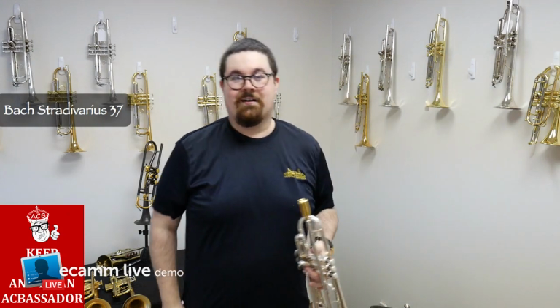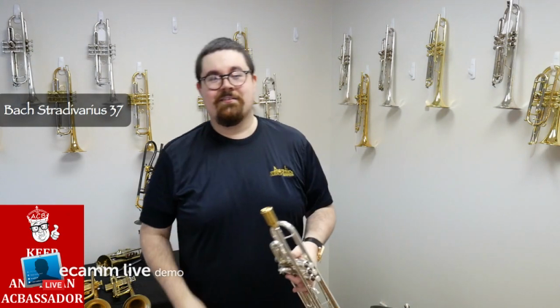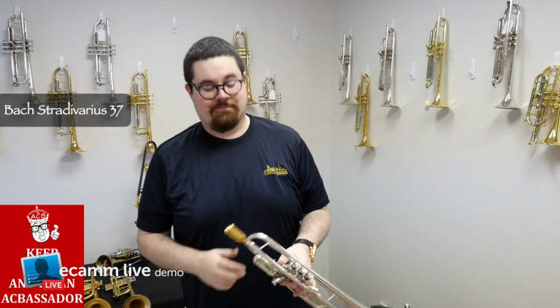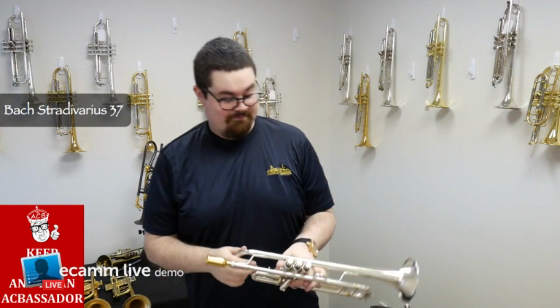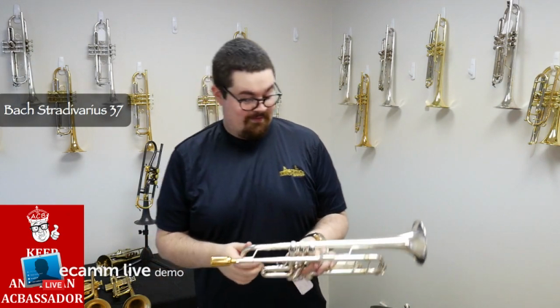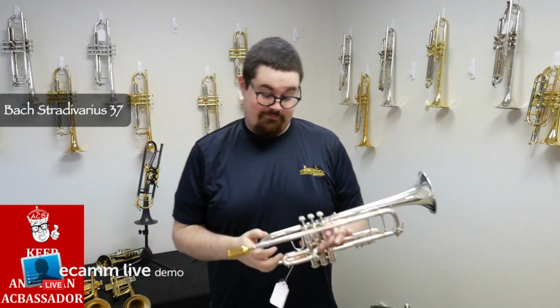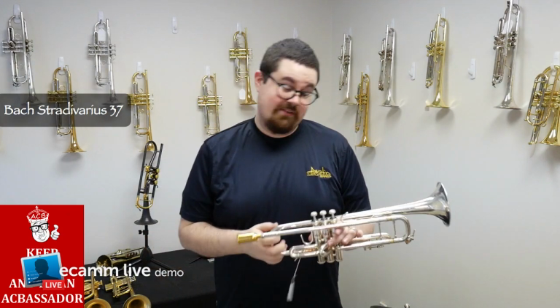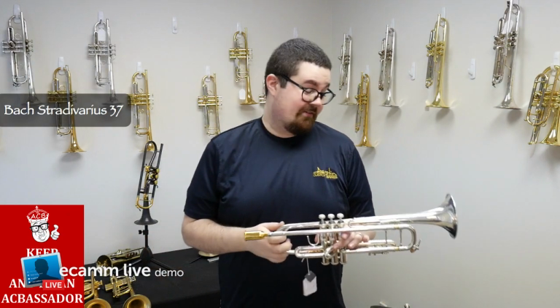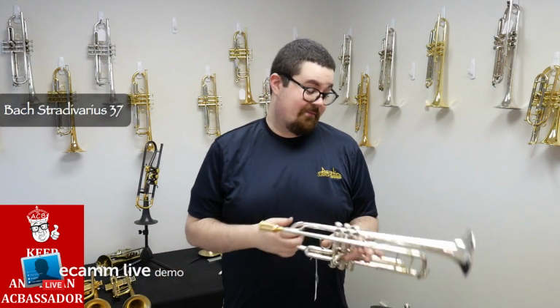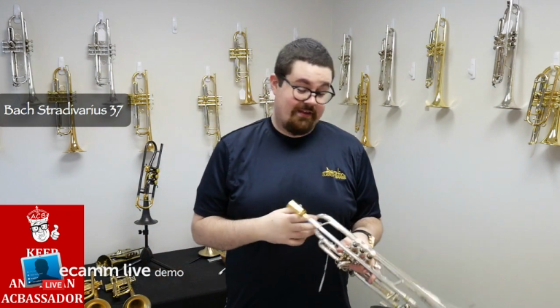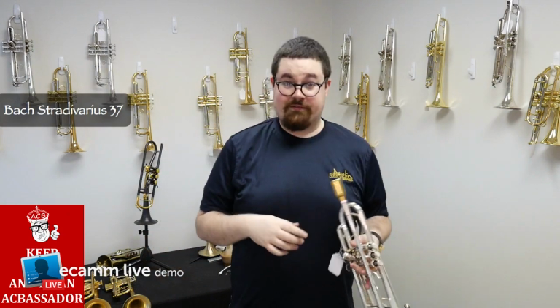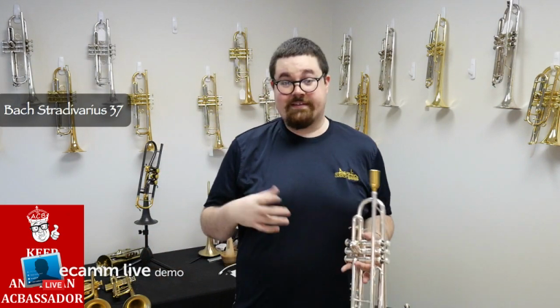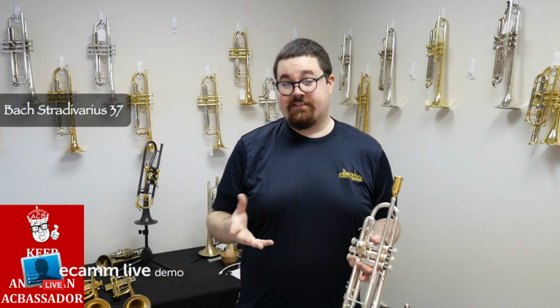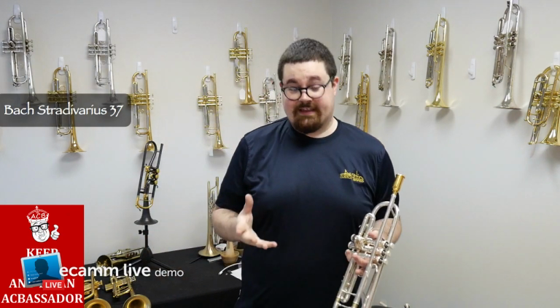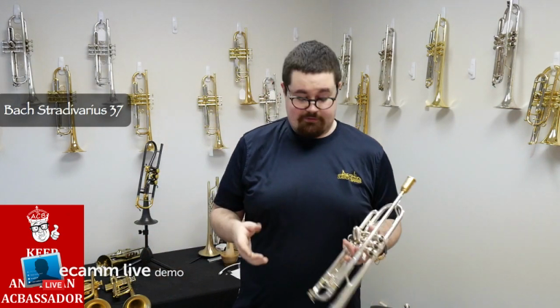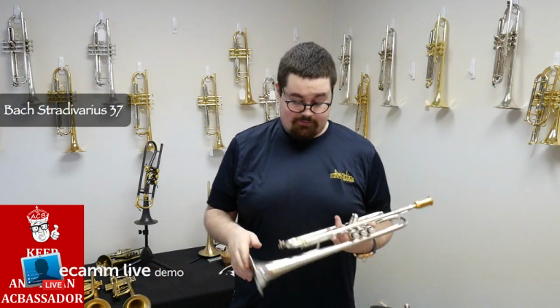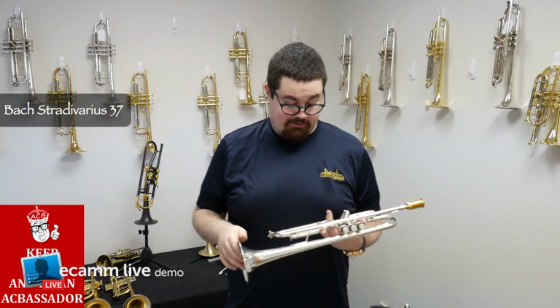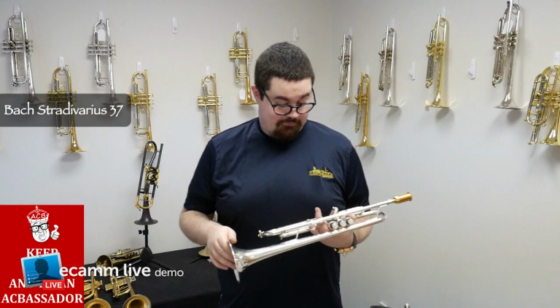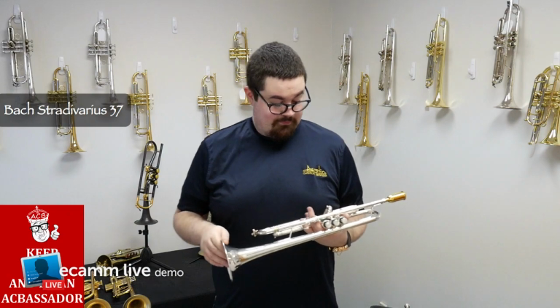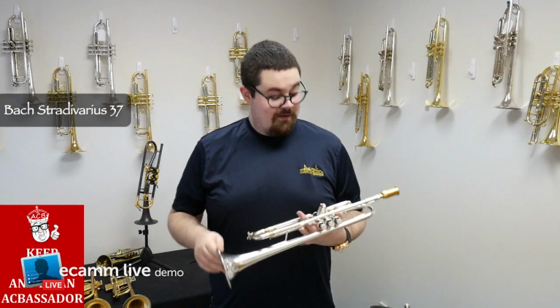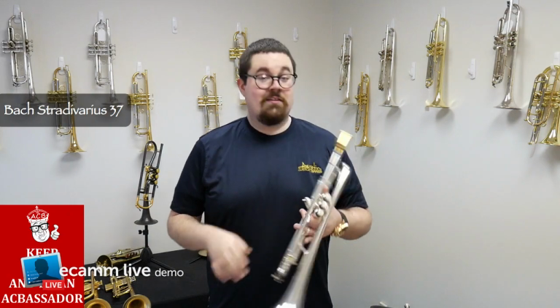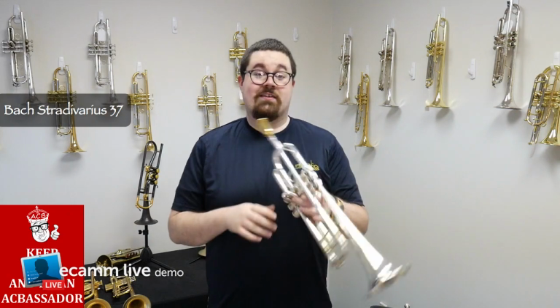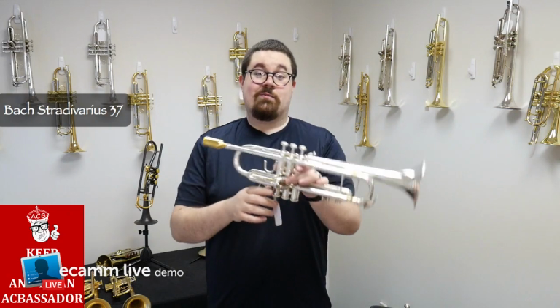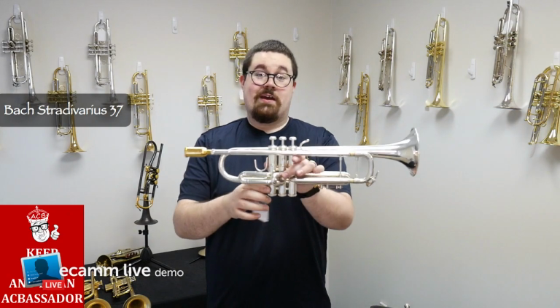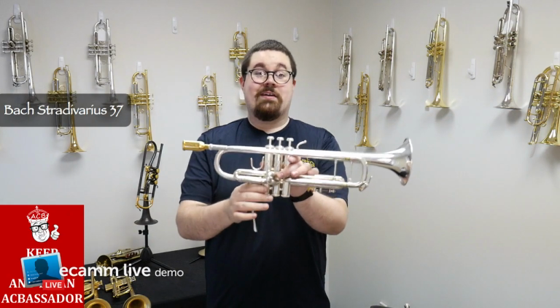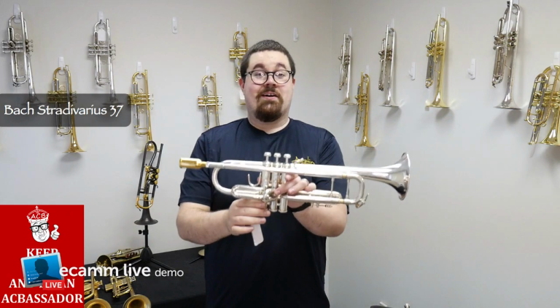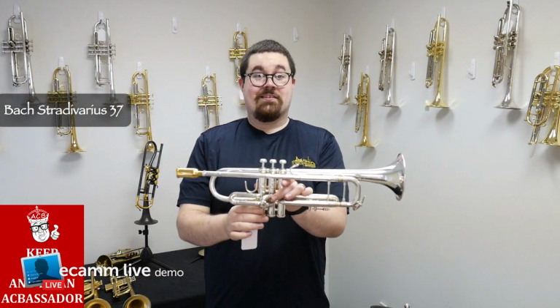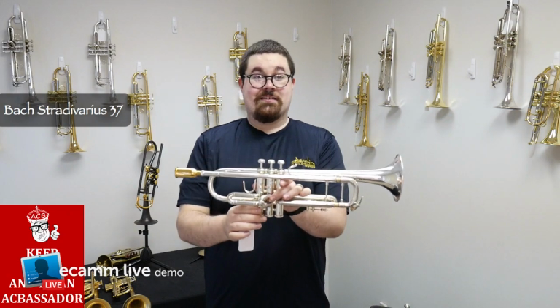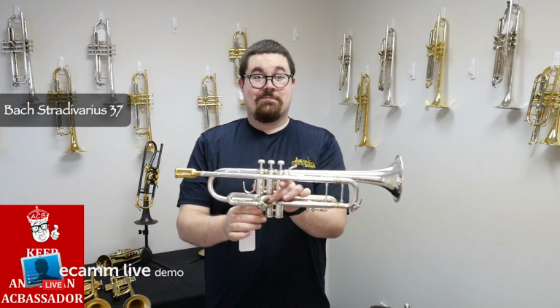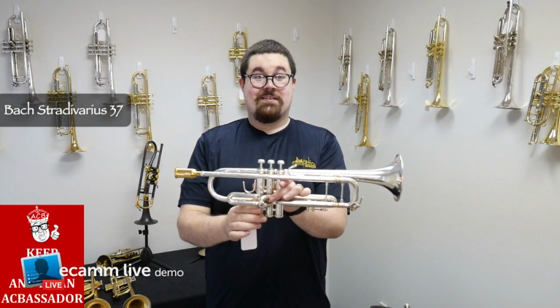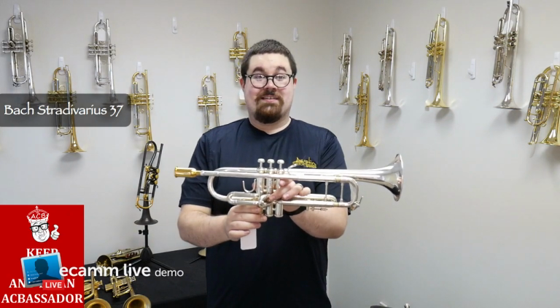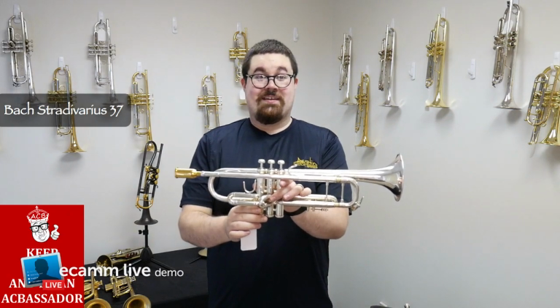Awesome. Really great player, really easy to get around on. Check this one out at Austin Custom Brass today.